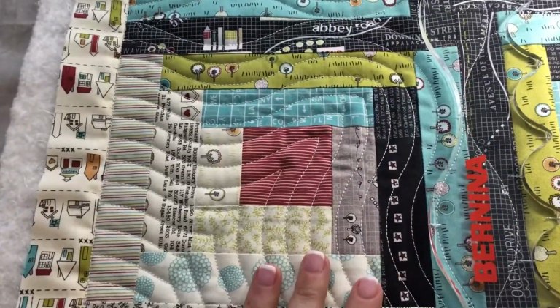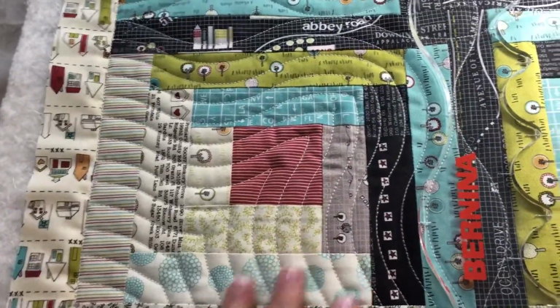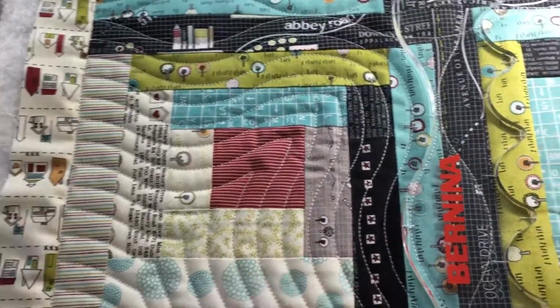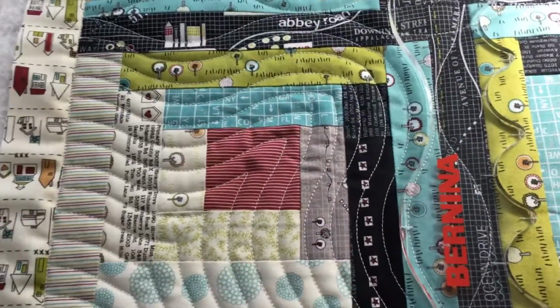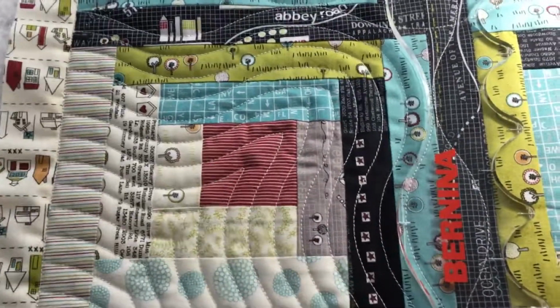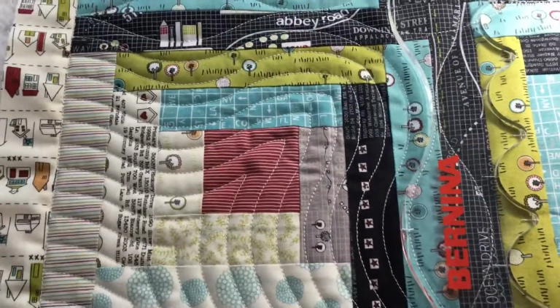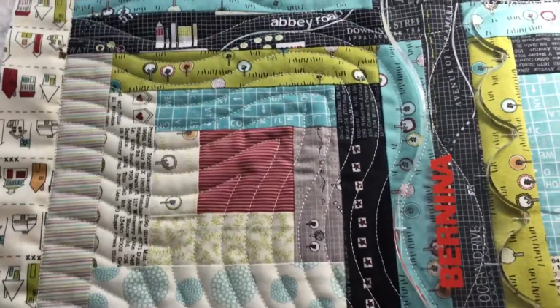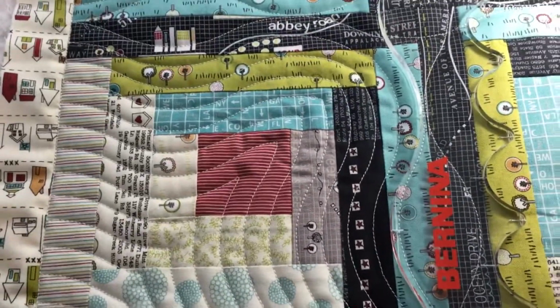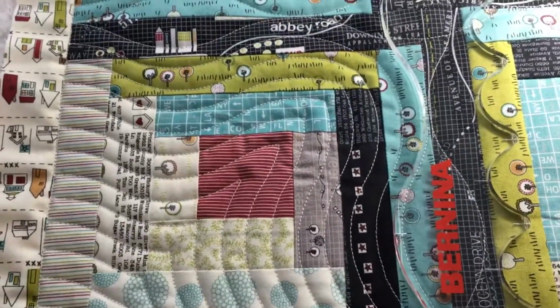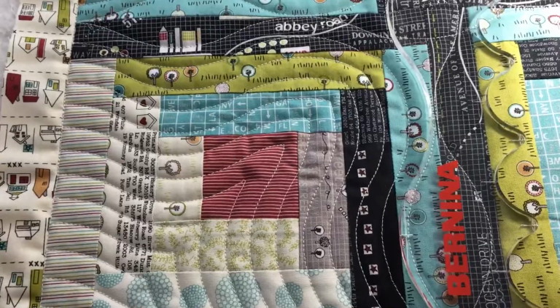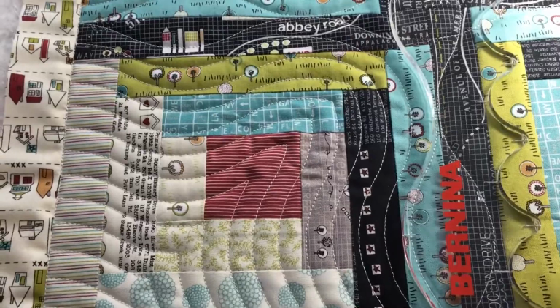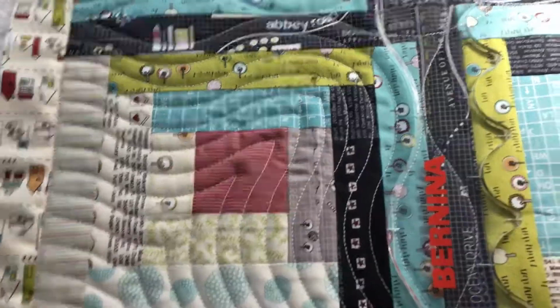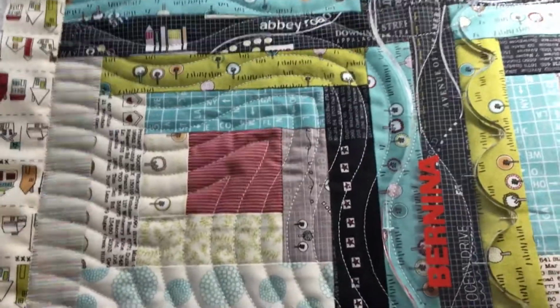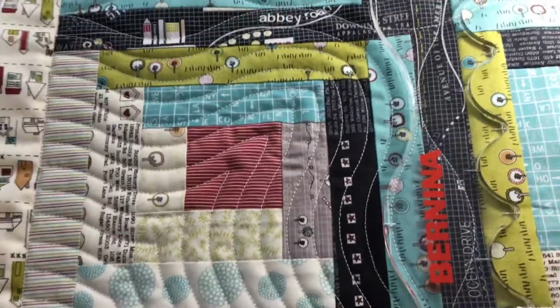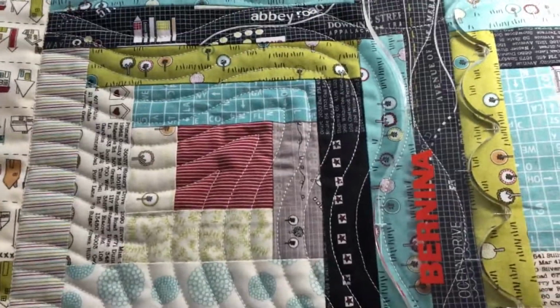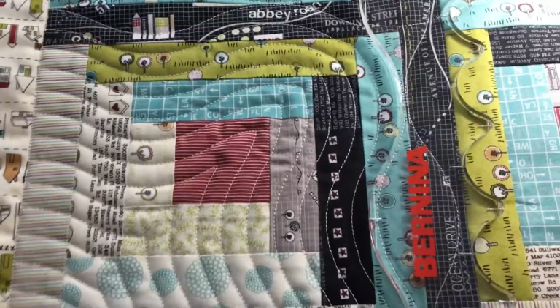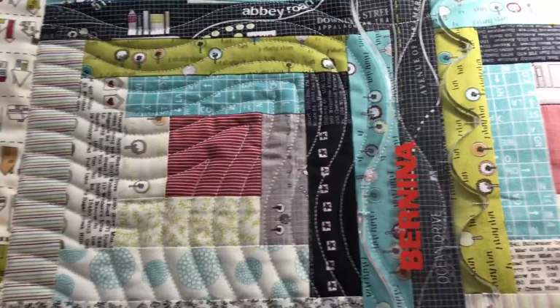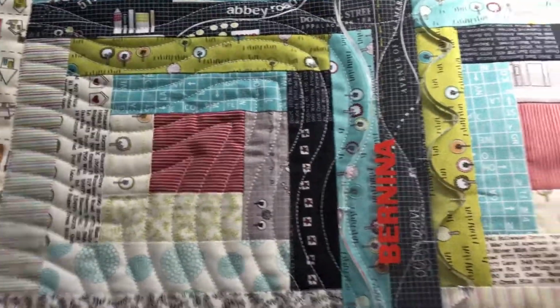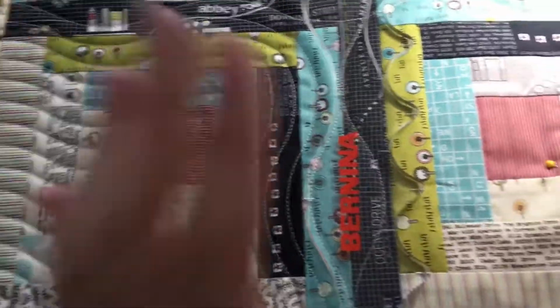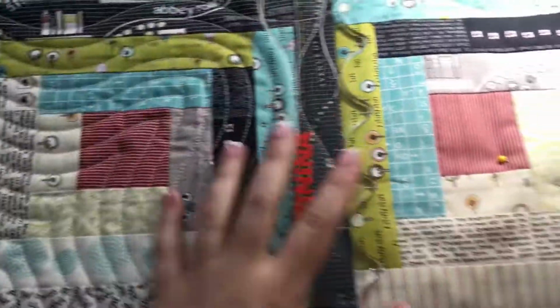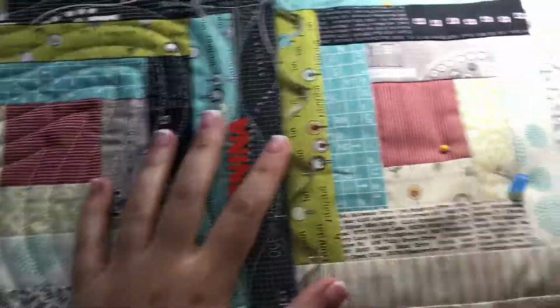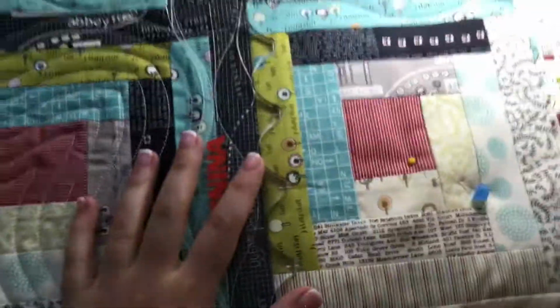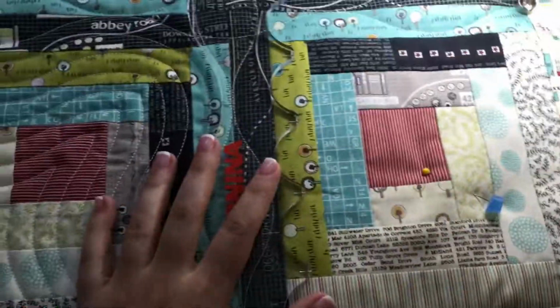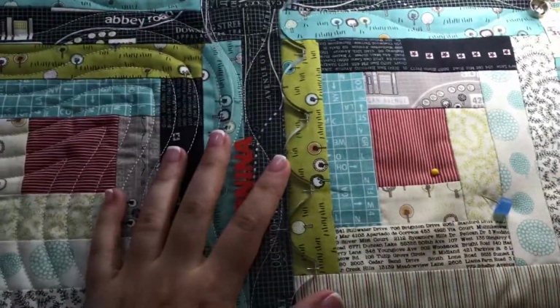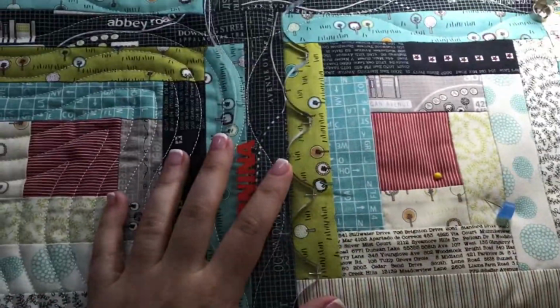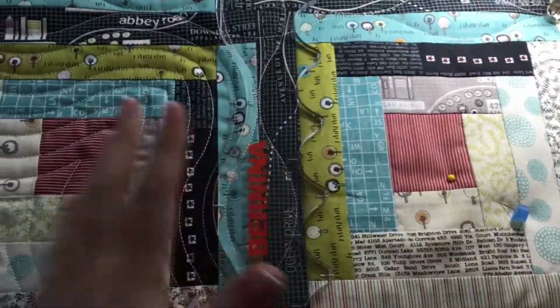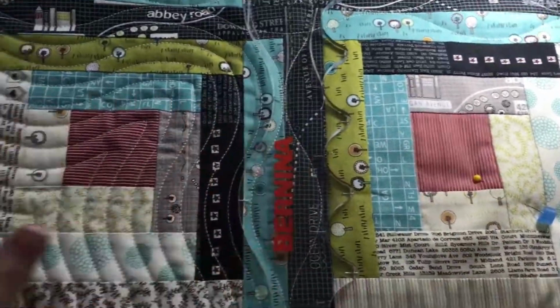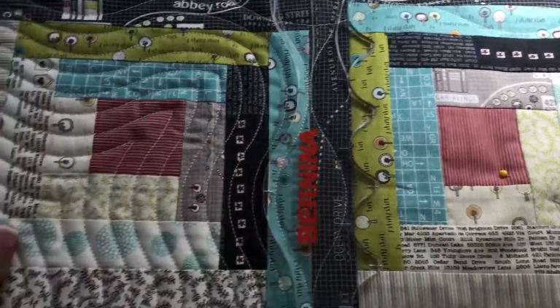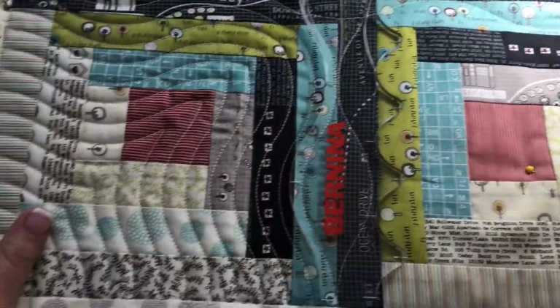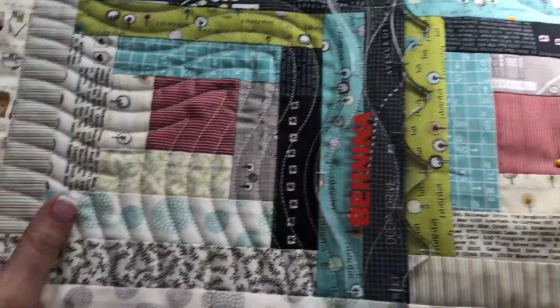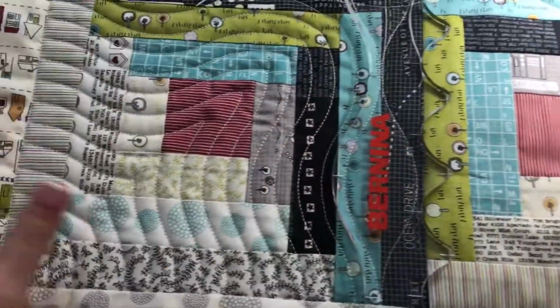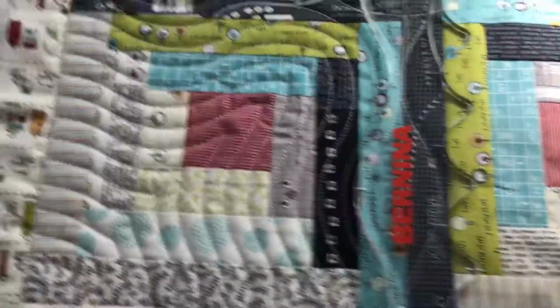So I will start to sew again, to quilt again, and then I will show you how I did it.